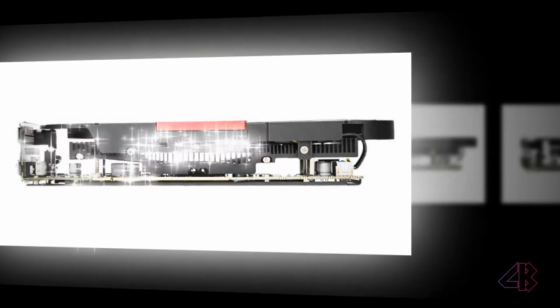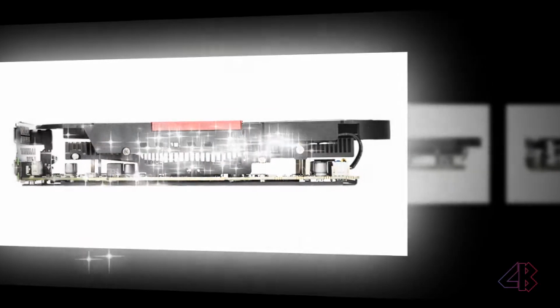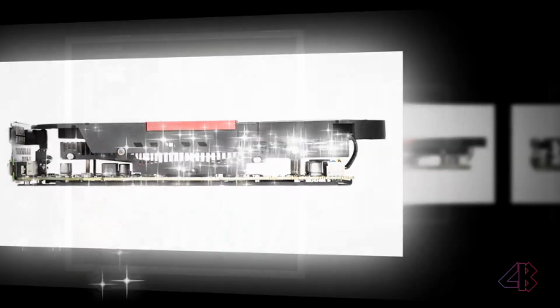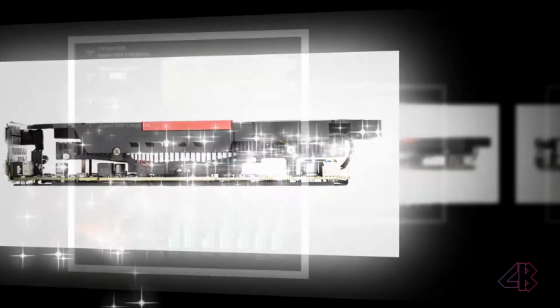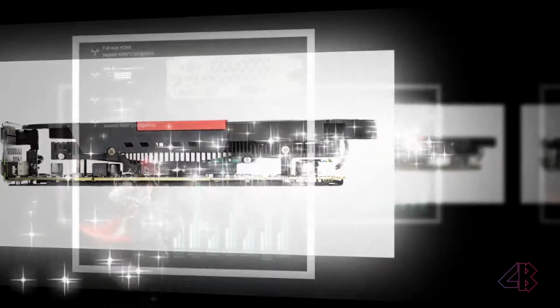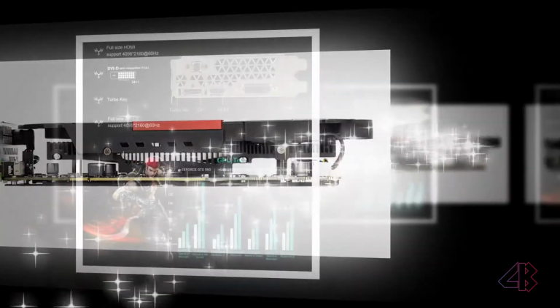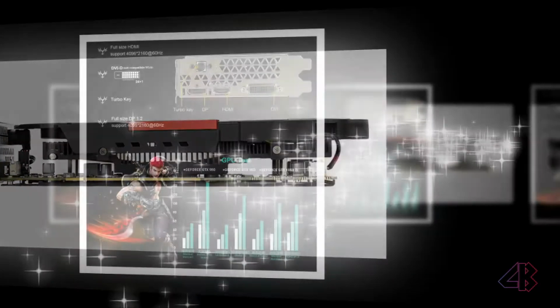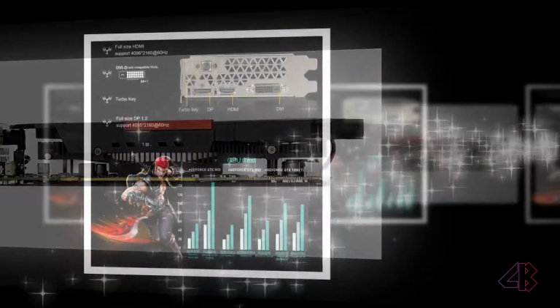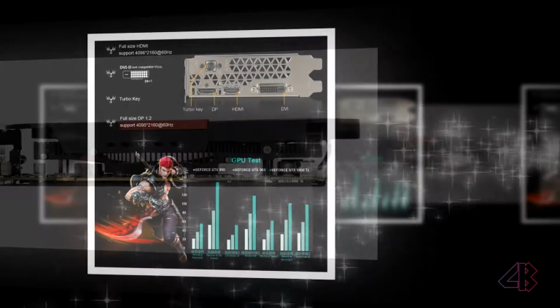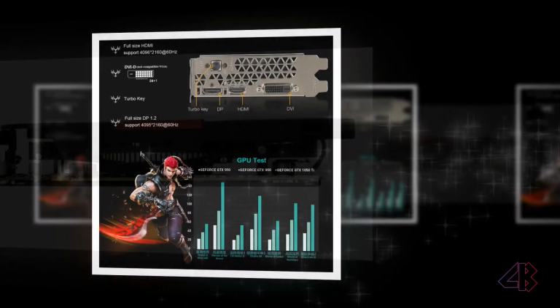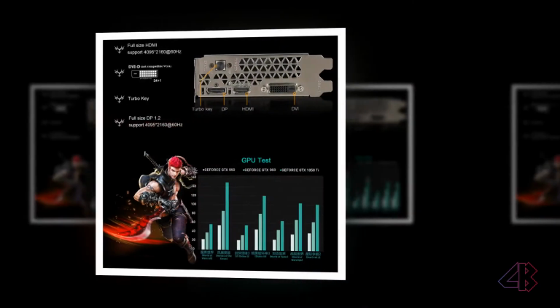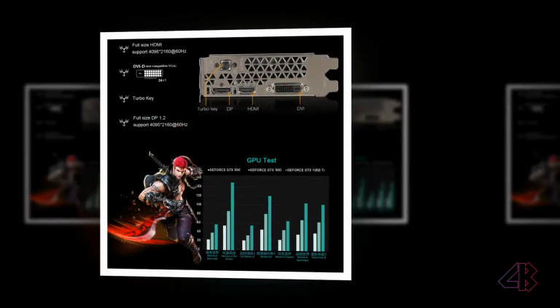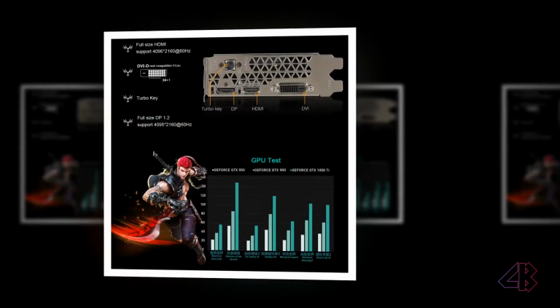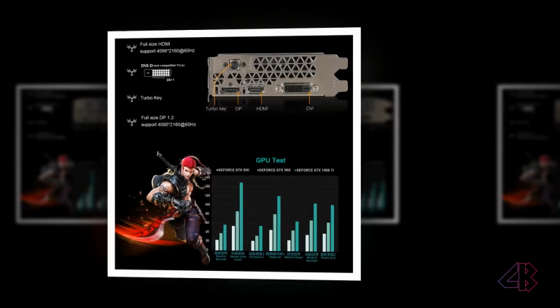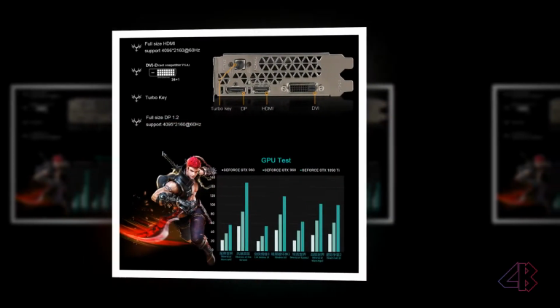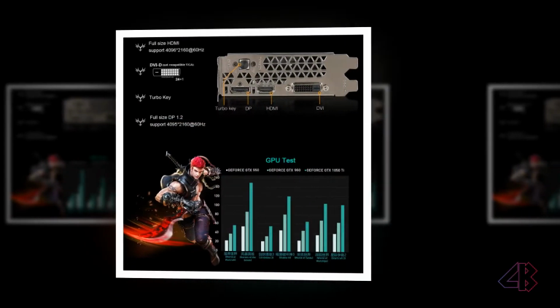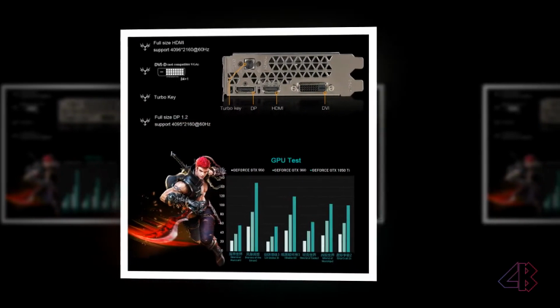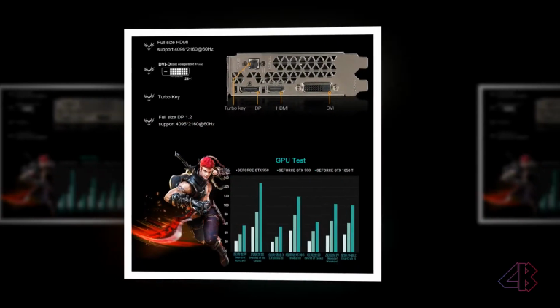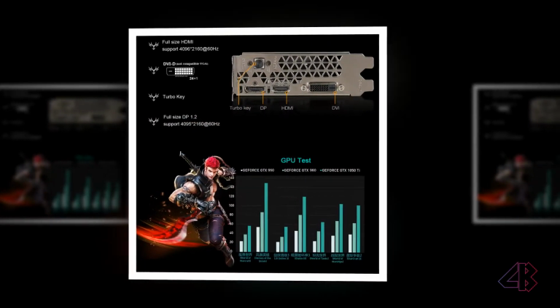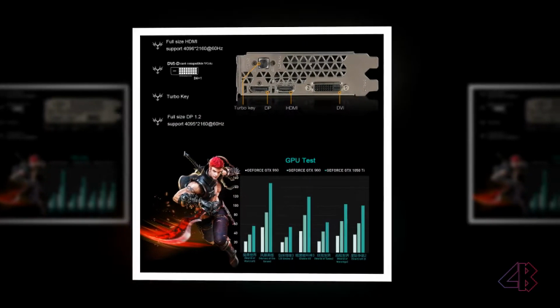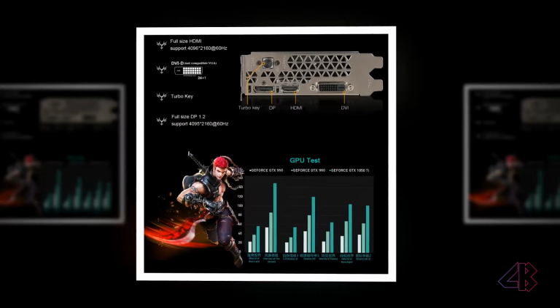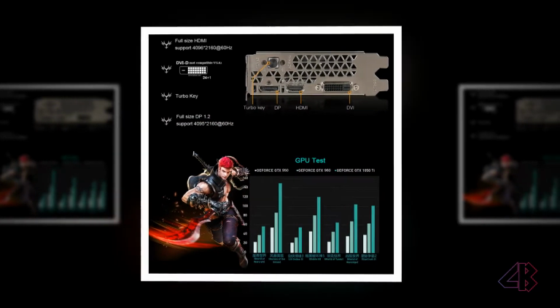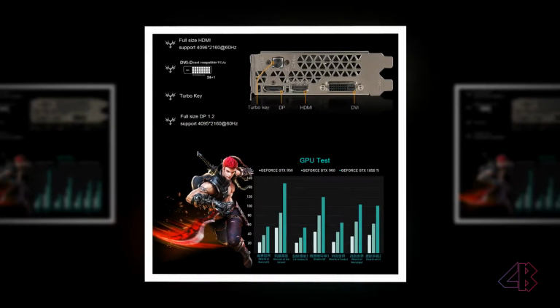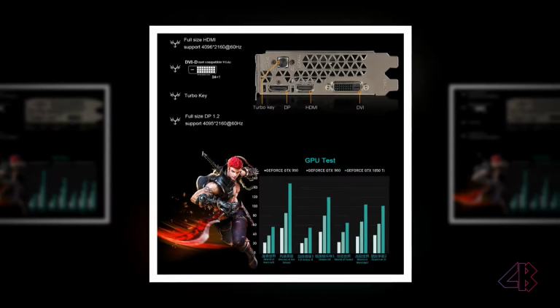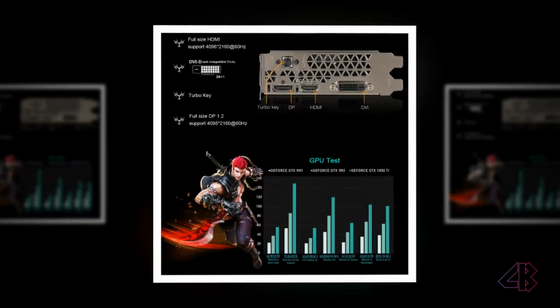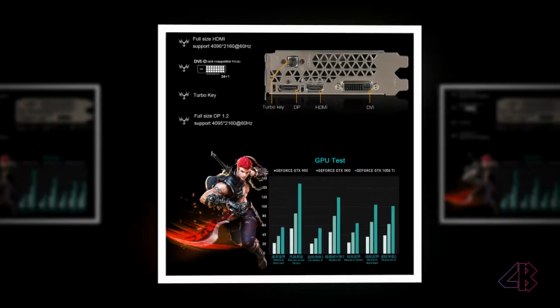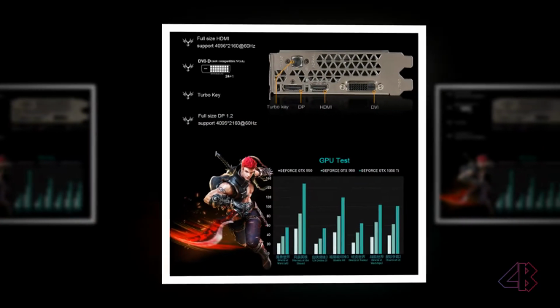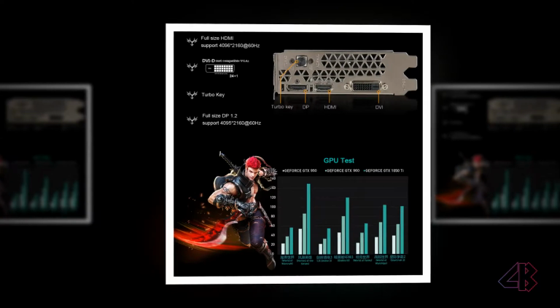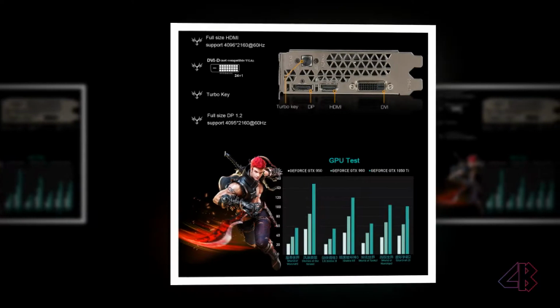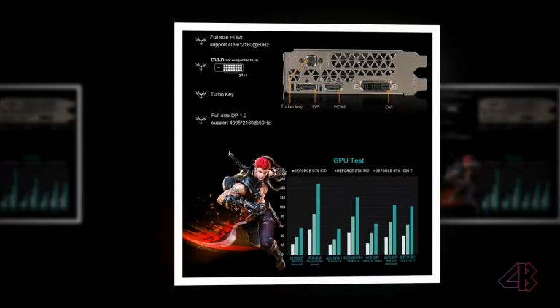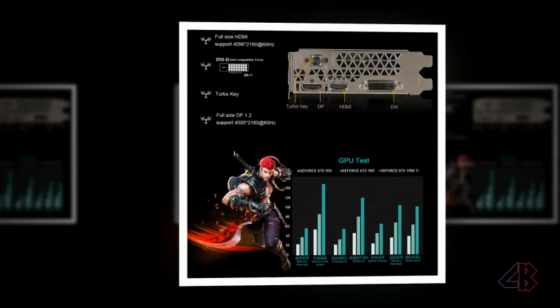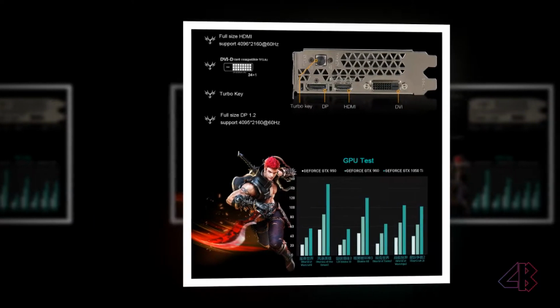Dual 90mm fans with pure copper plating and nickel heat pipe for optimized cooling efficiency.